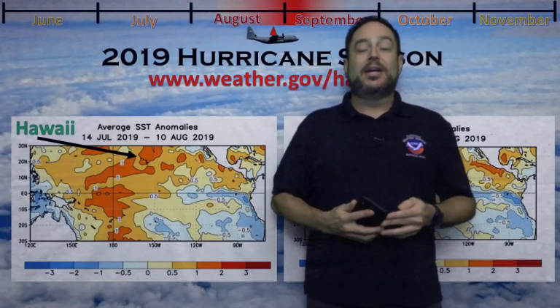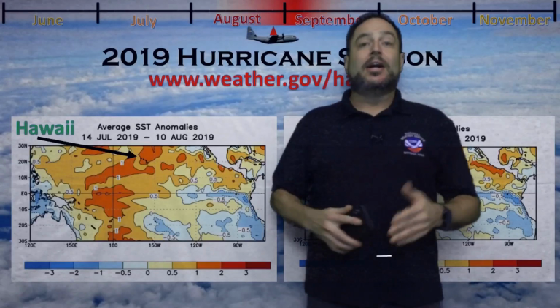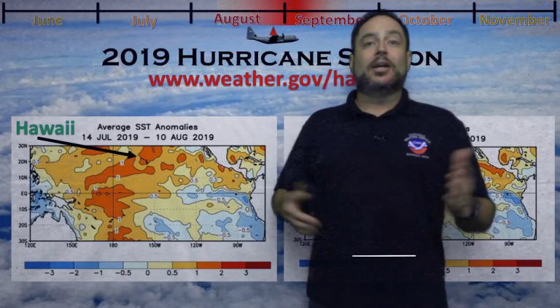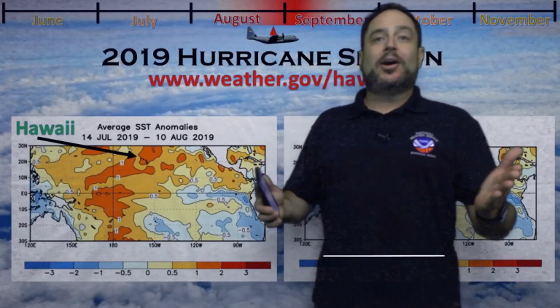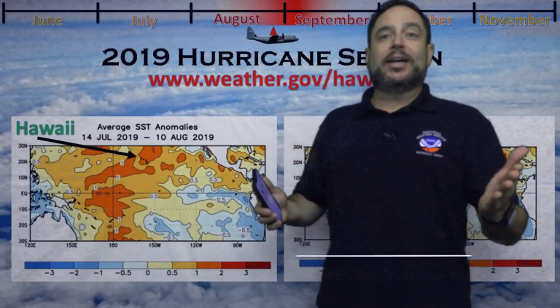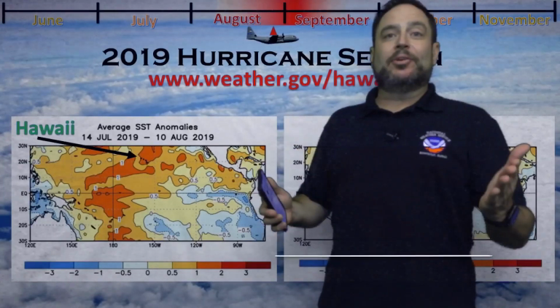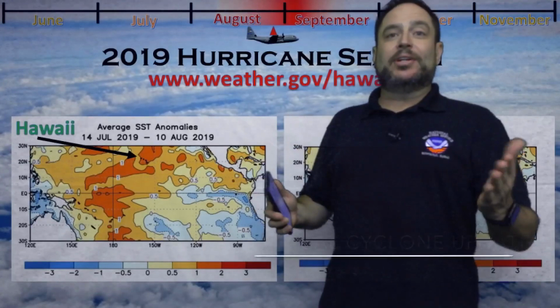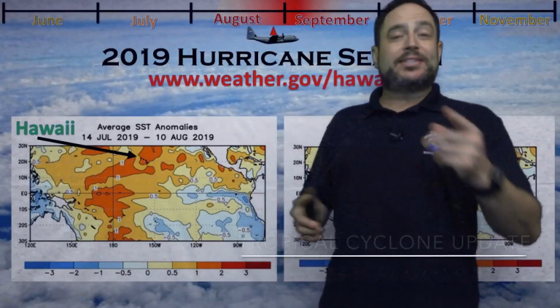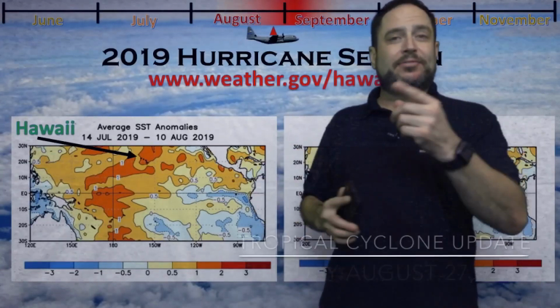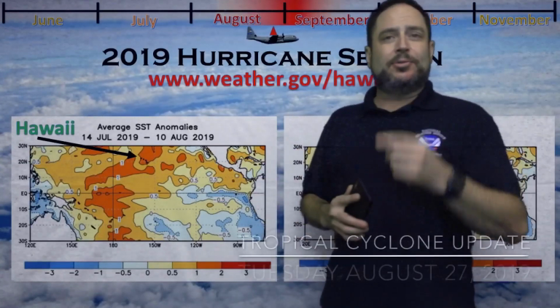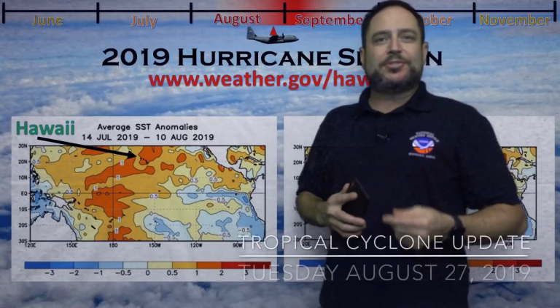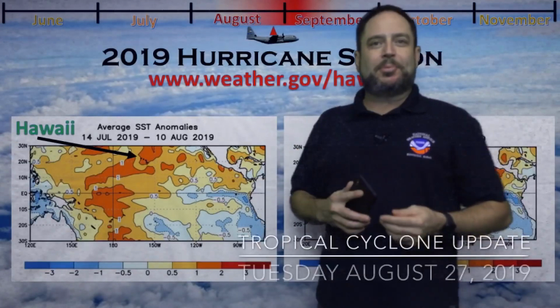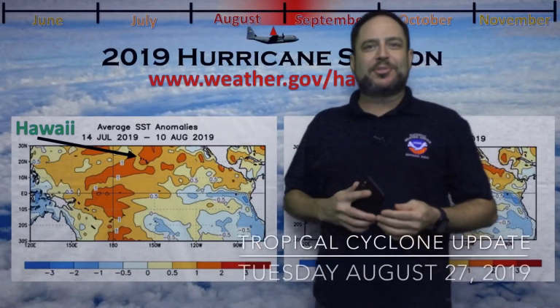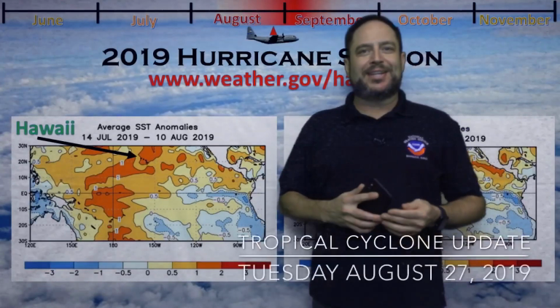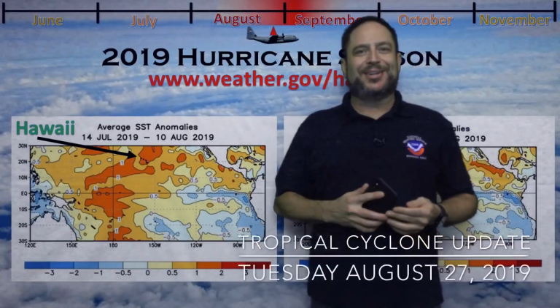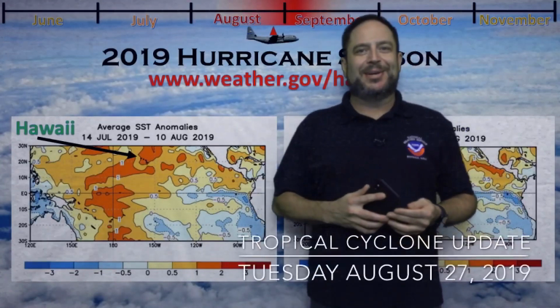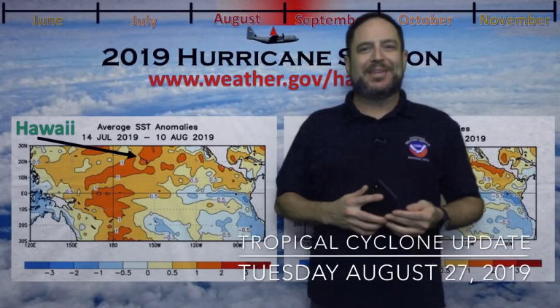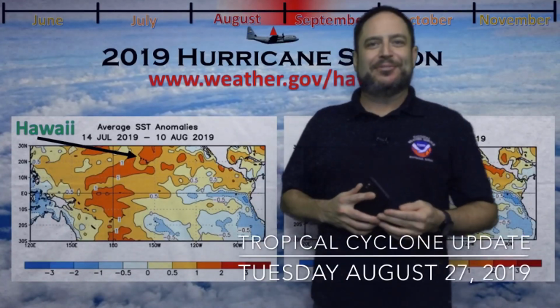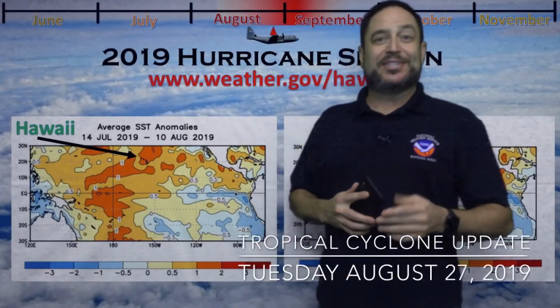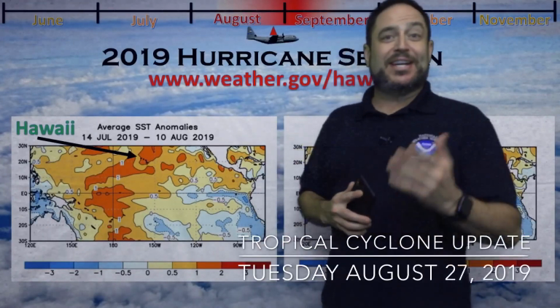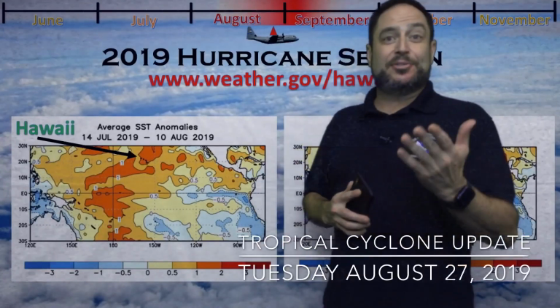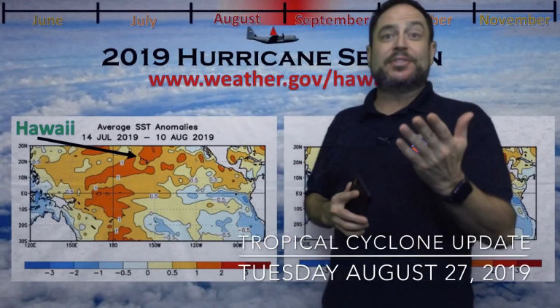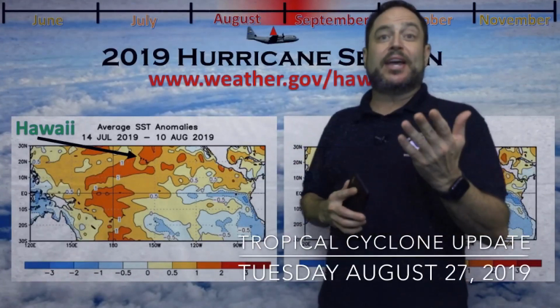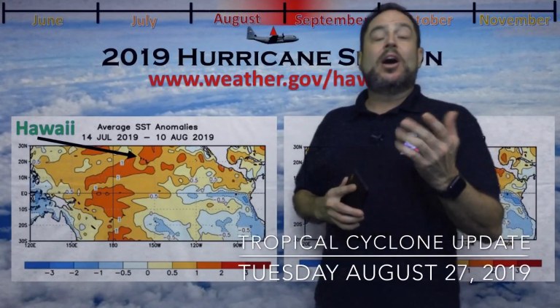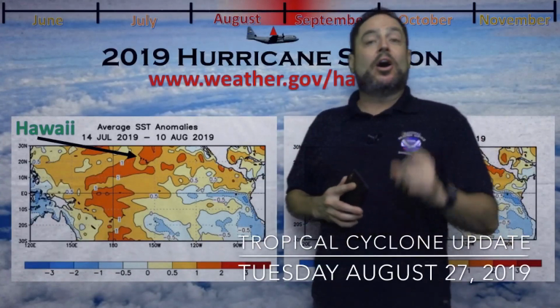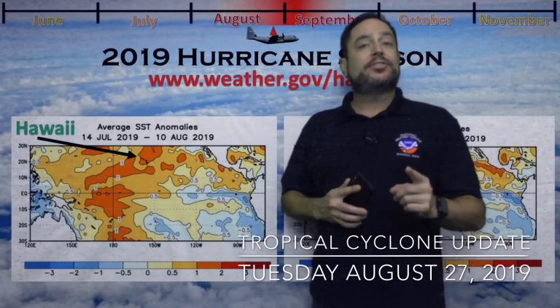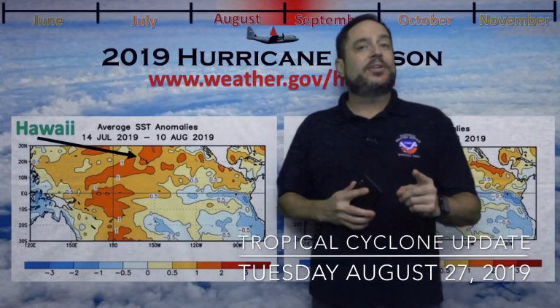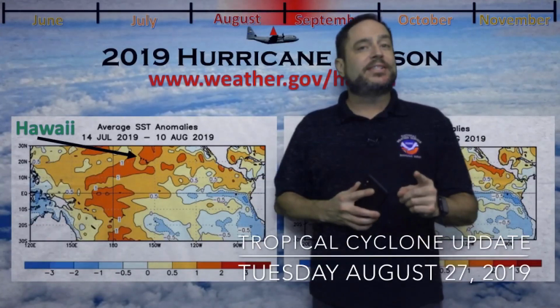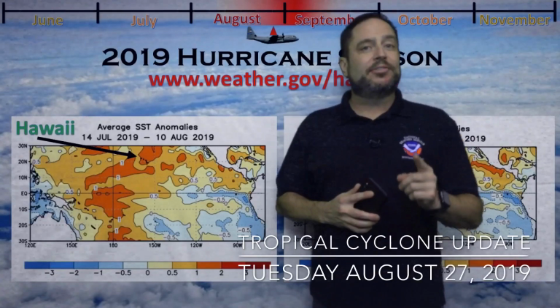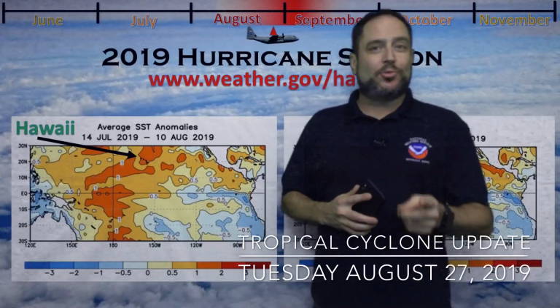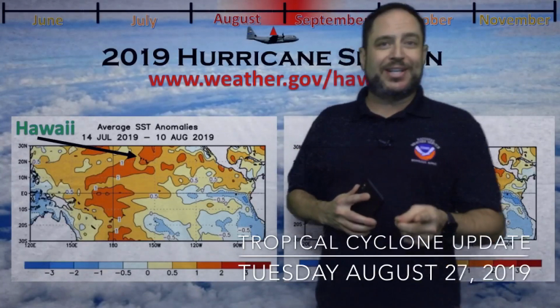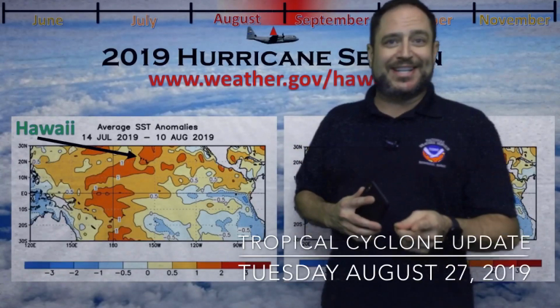Aloha everyone, let's give you a tropical cyclone update for today, Tuesday, August 27, 2019.